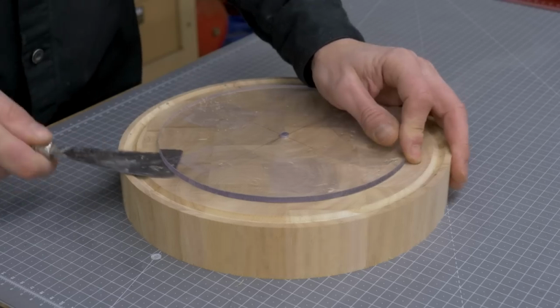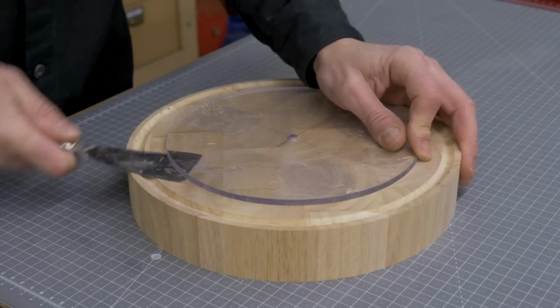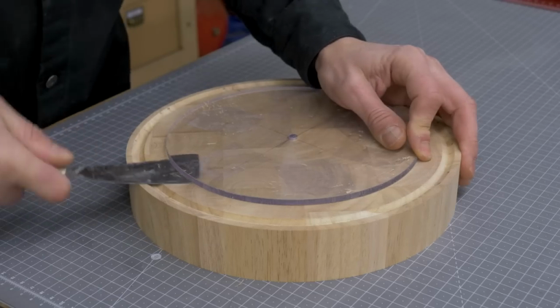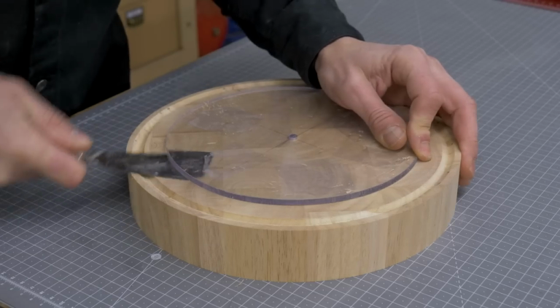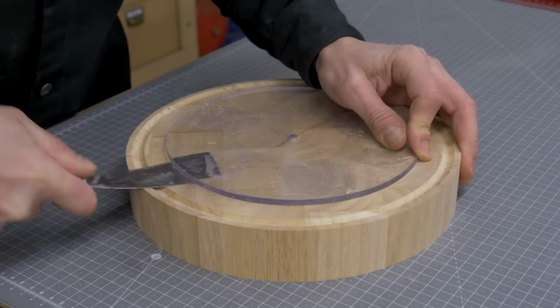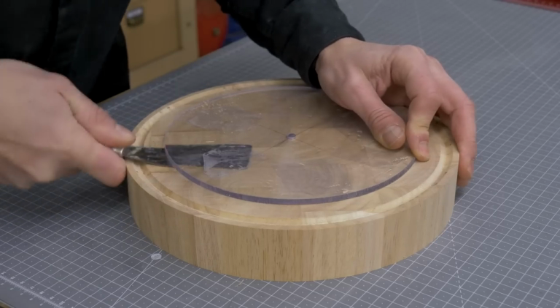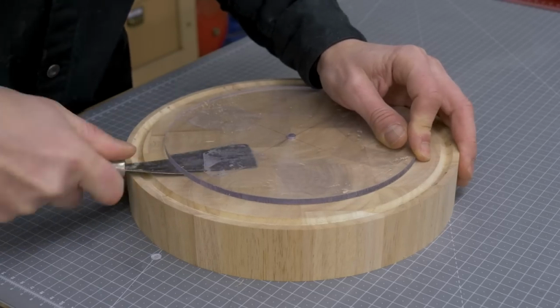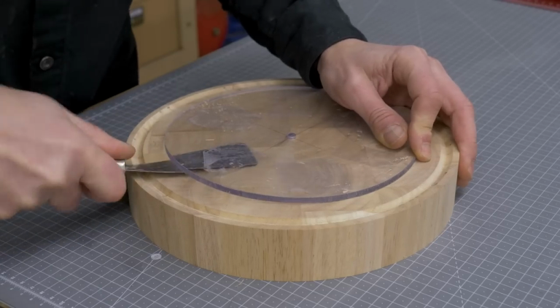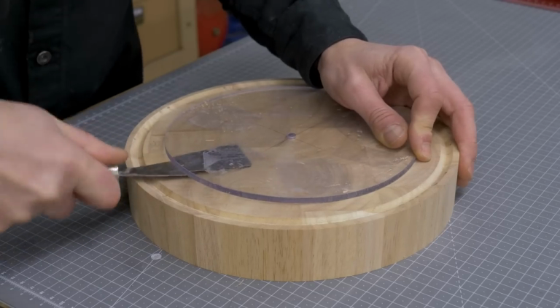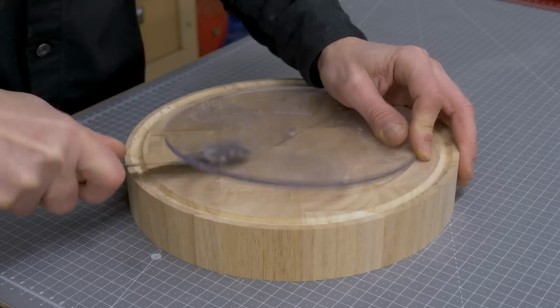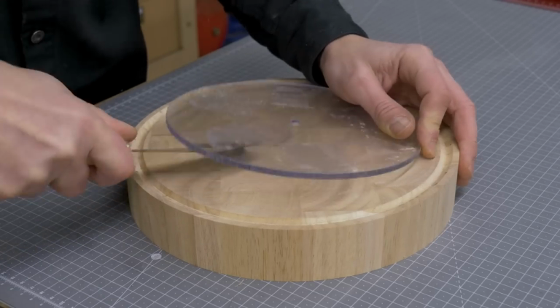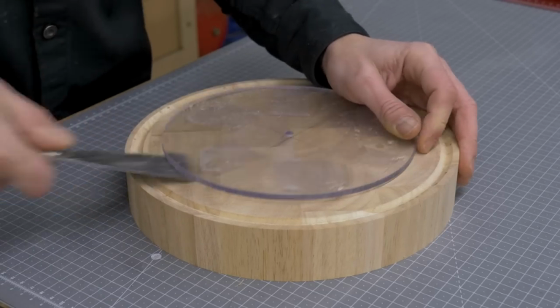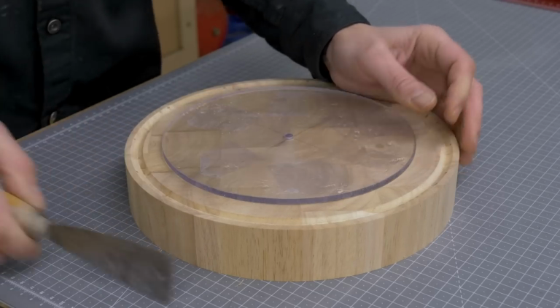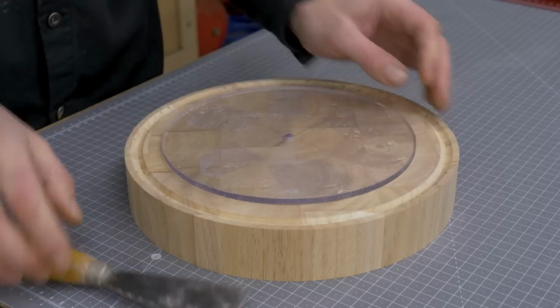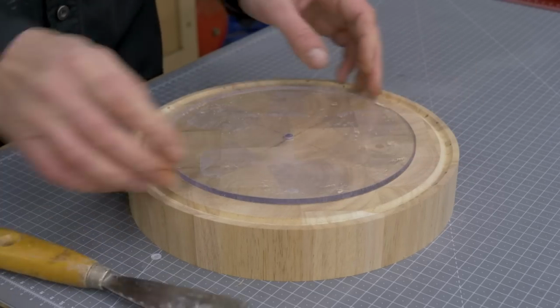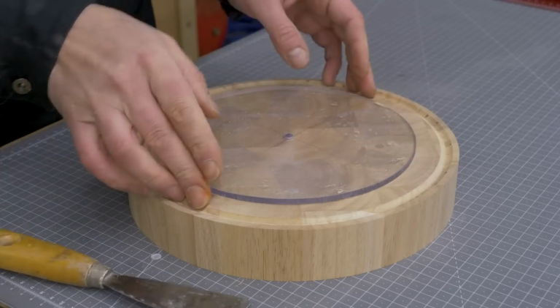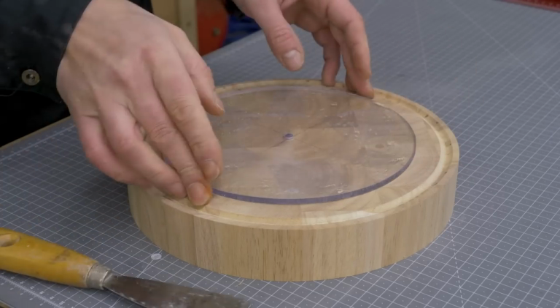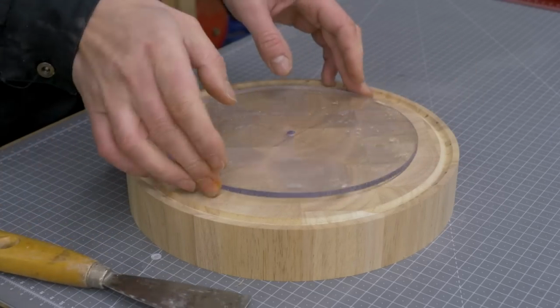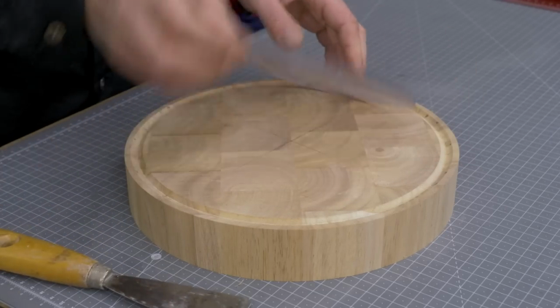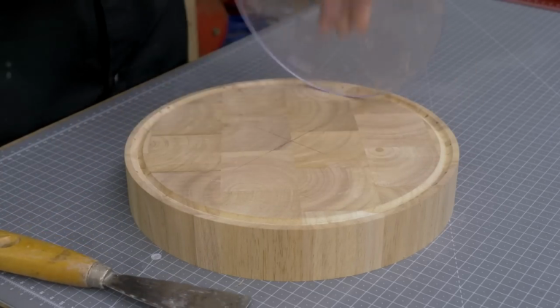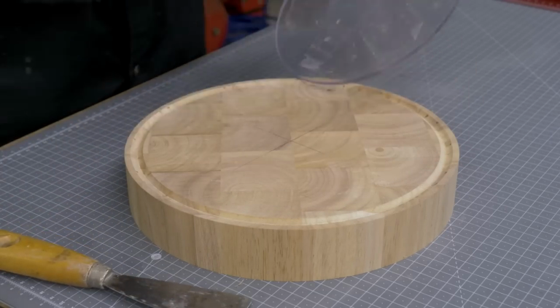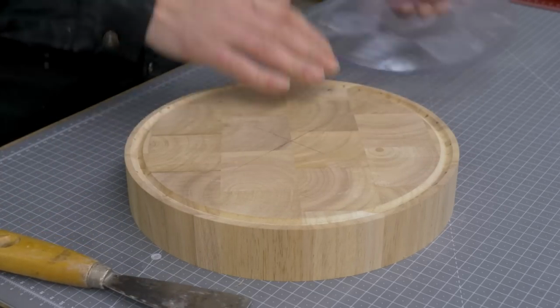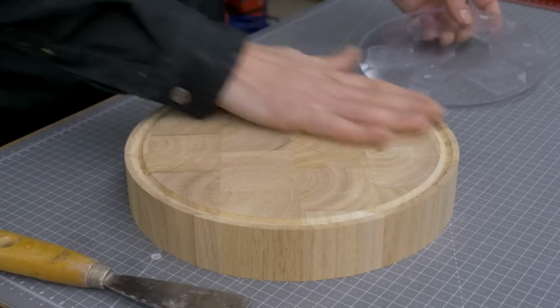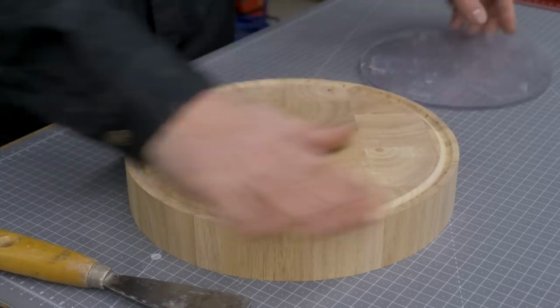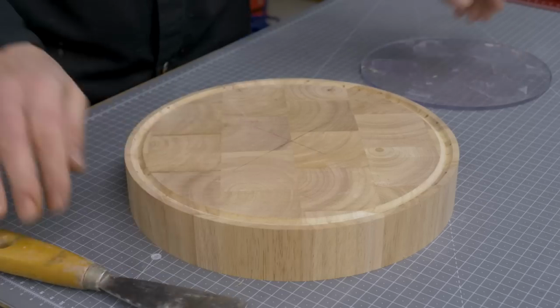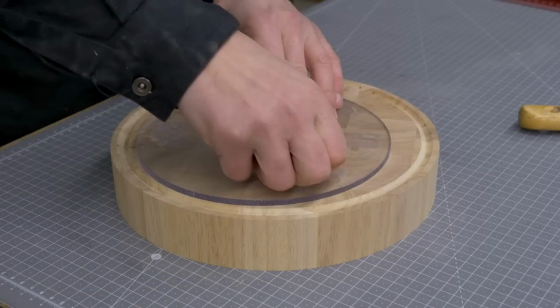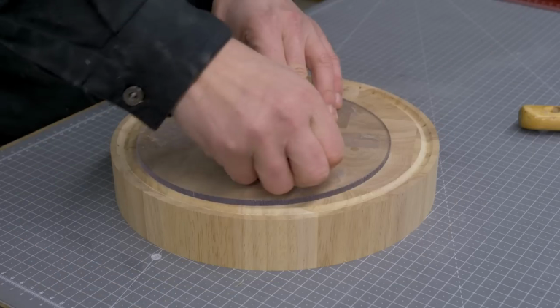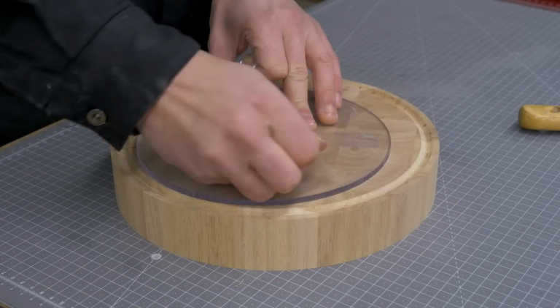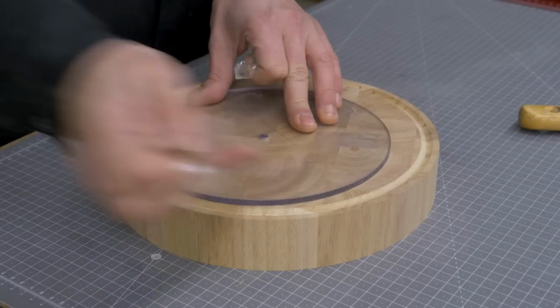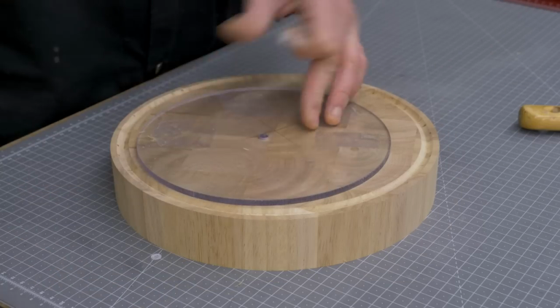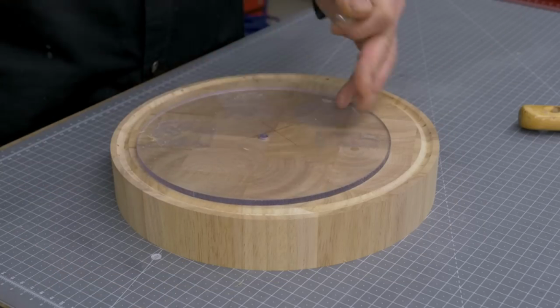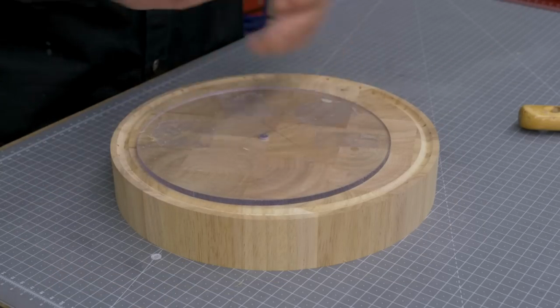All that's left to do is unstick the acrylic, sand the board, and apply some pure linseed oil.